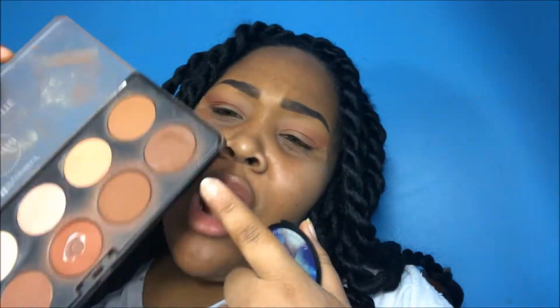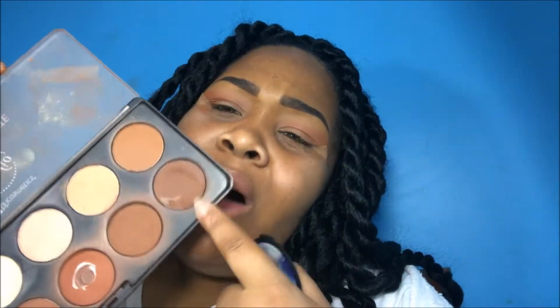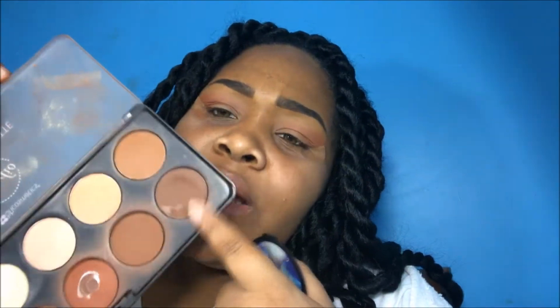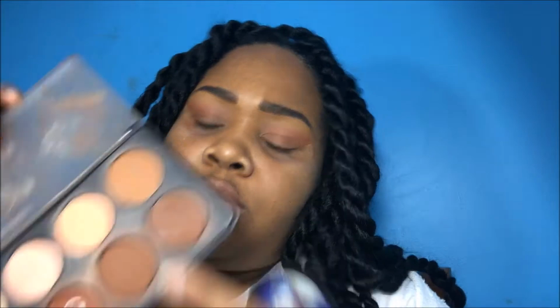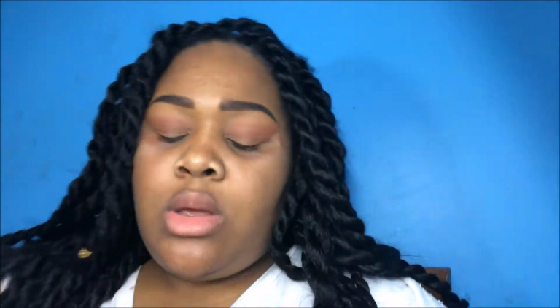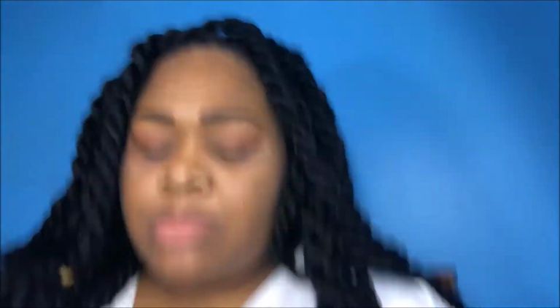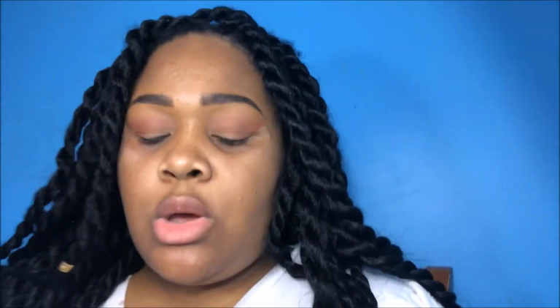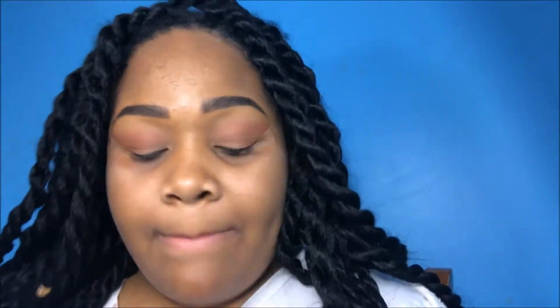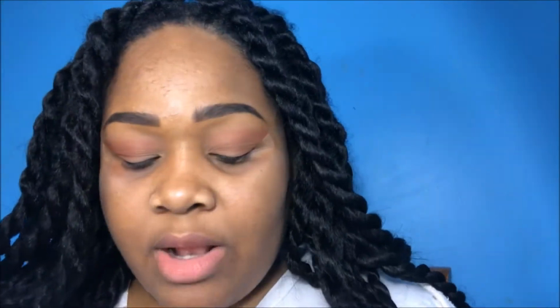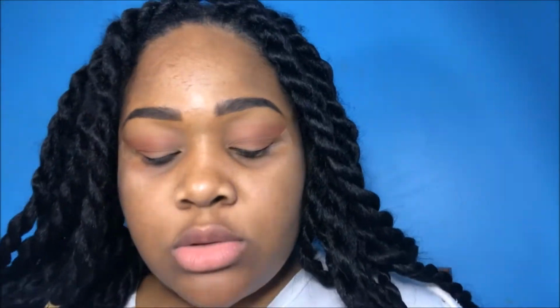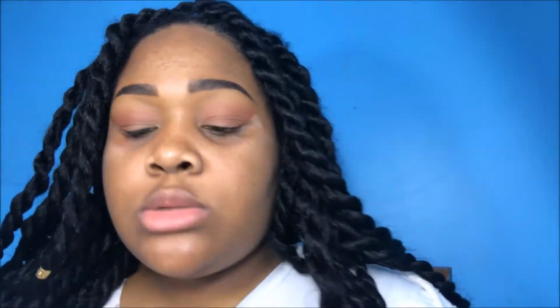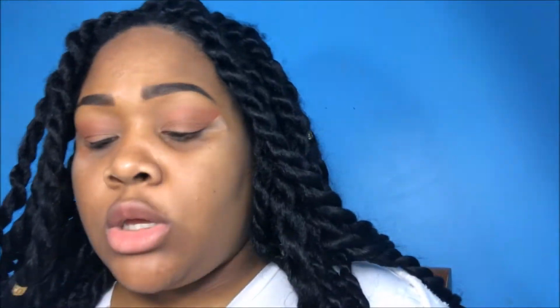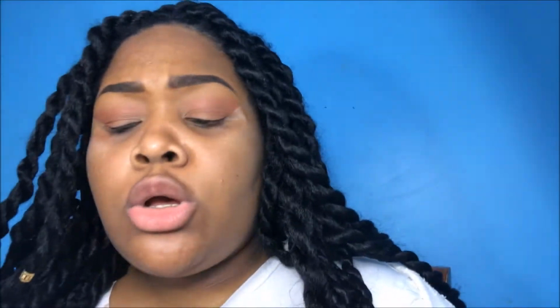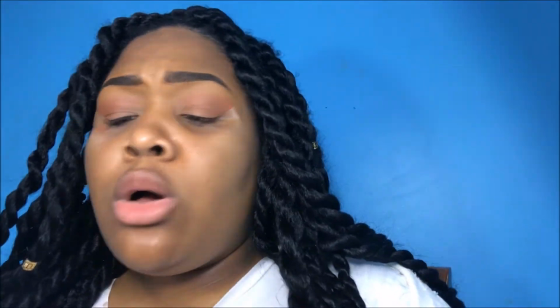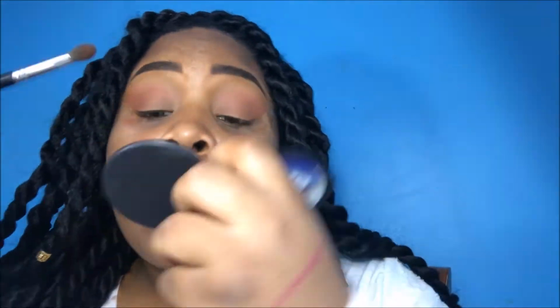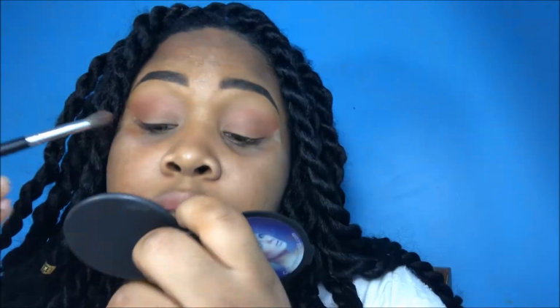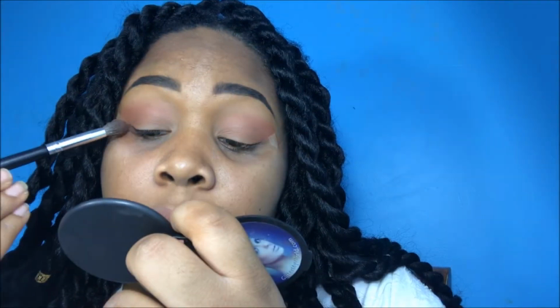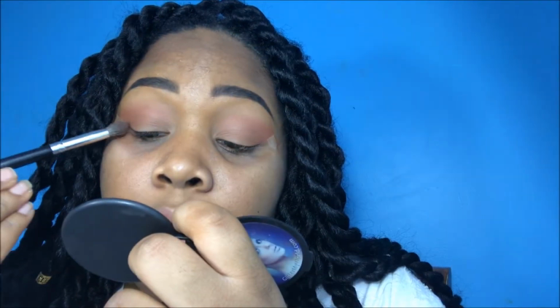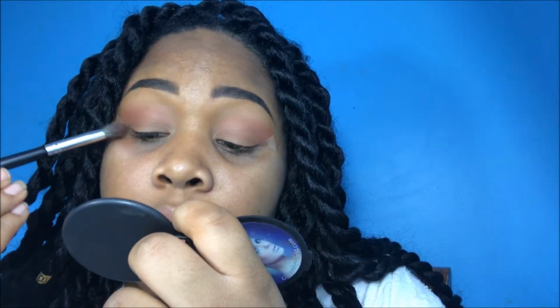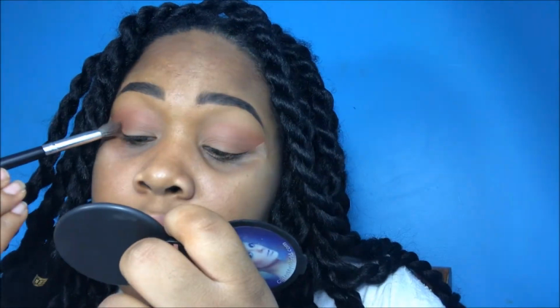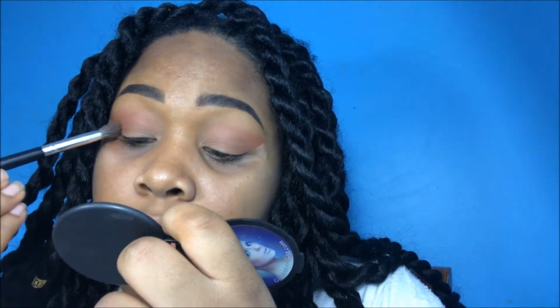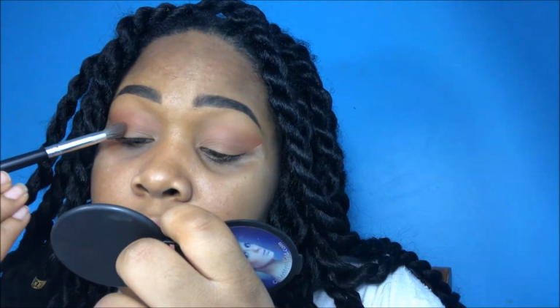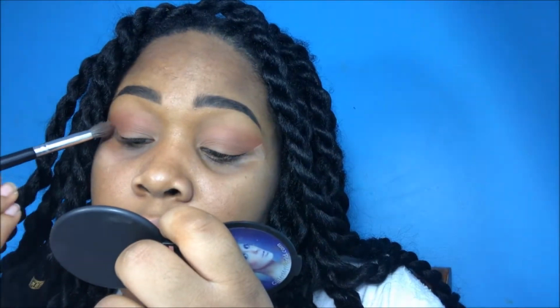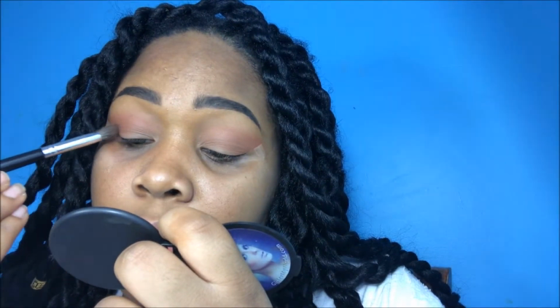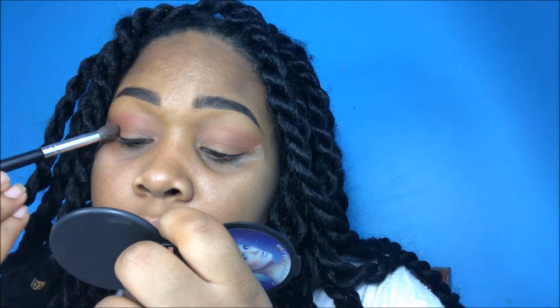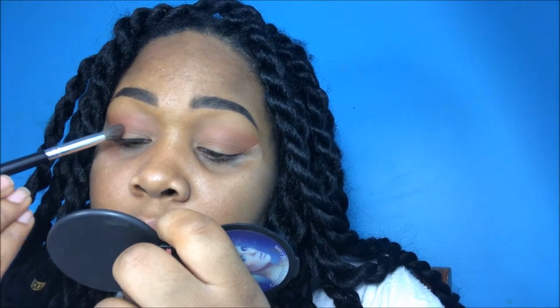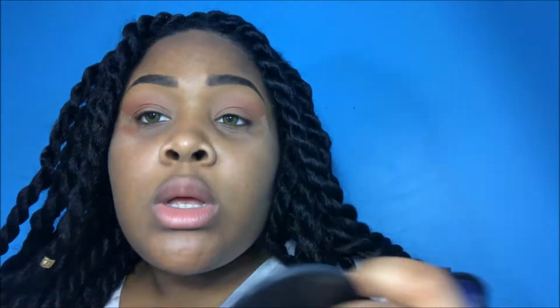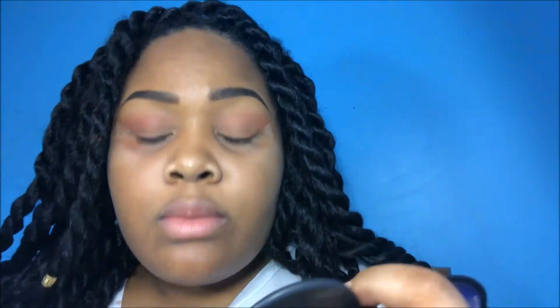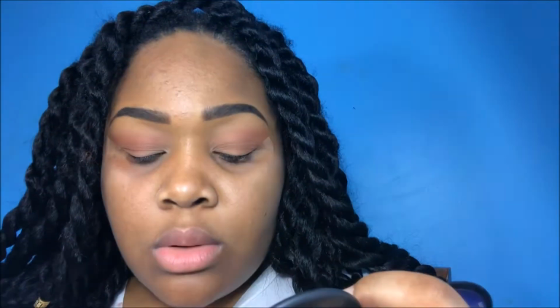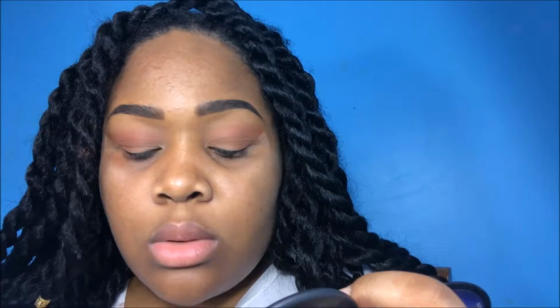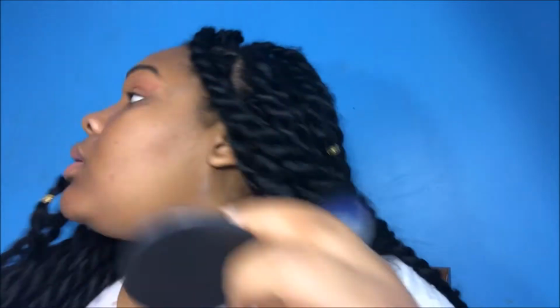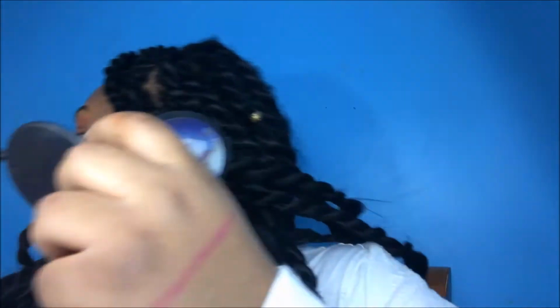I'm just going to take the darkest color in that contour palette, and I'm only going to use it a smidge because I really didn't want it to be that smoky.